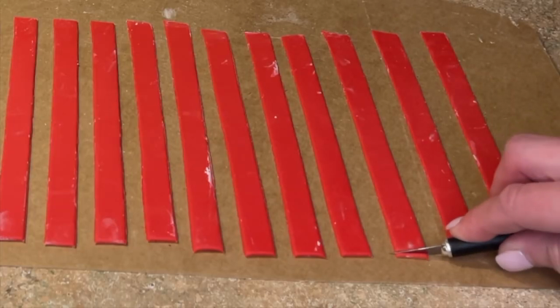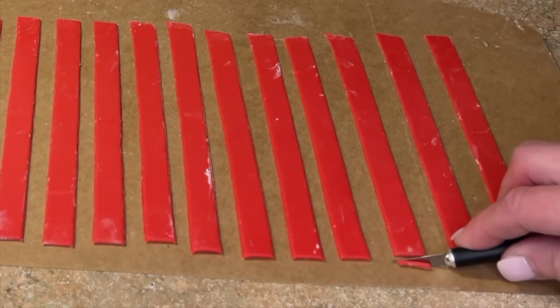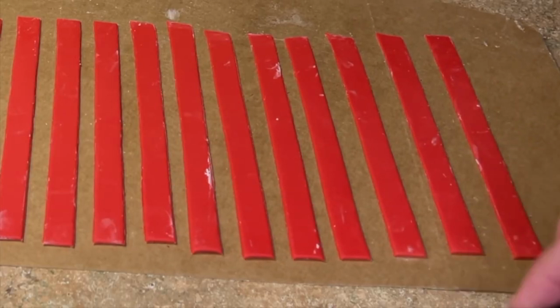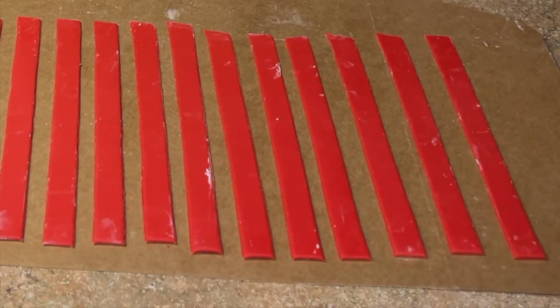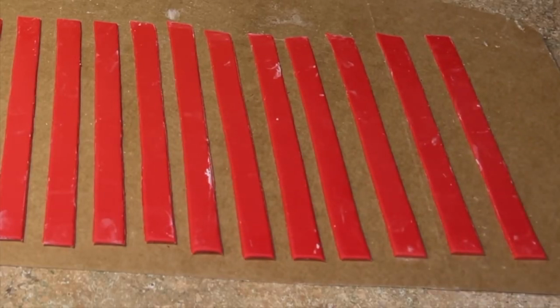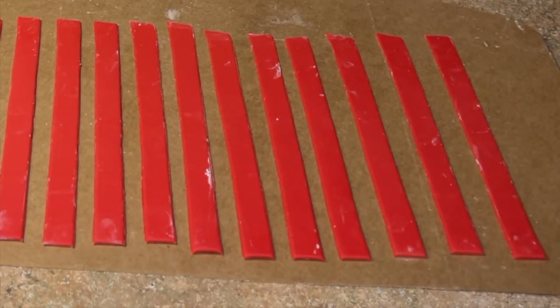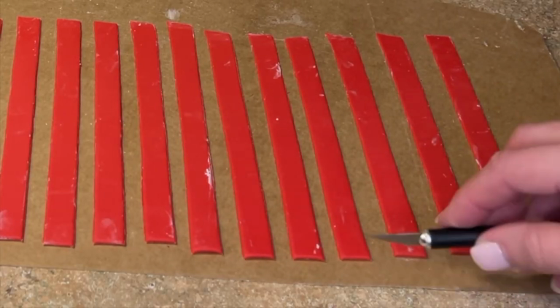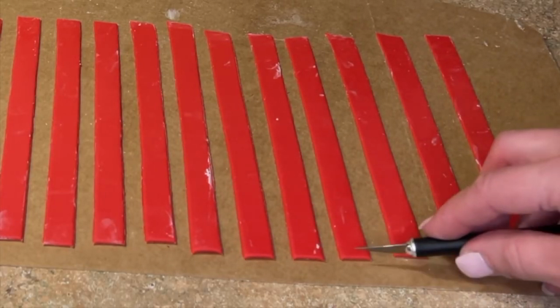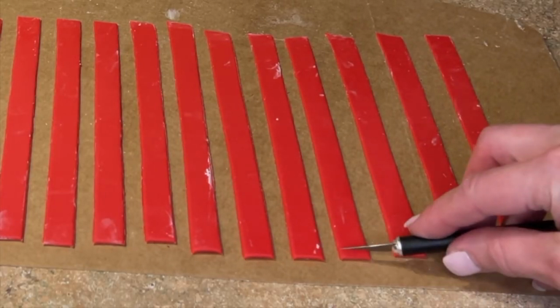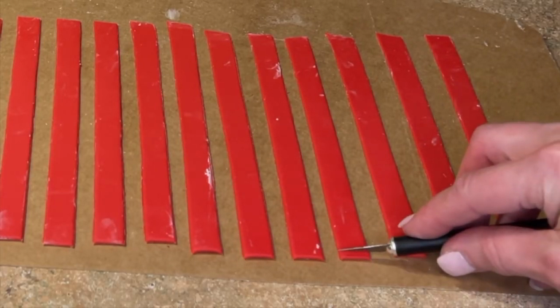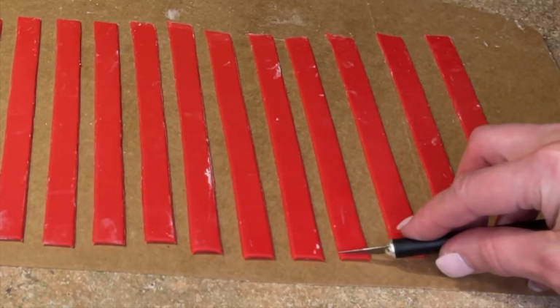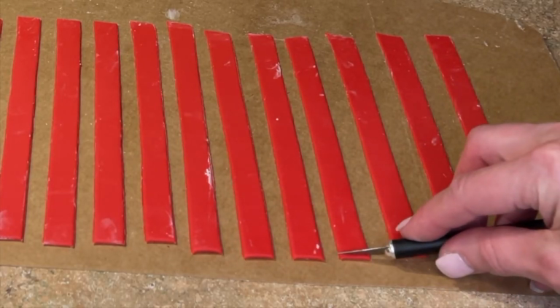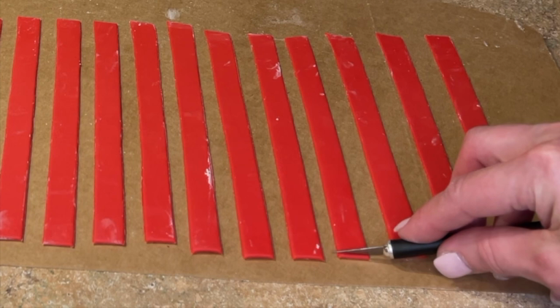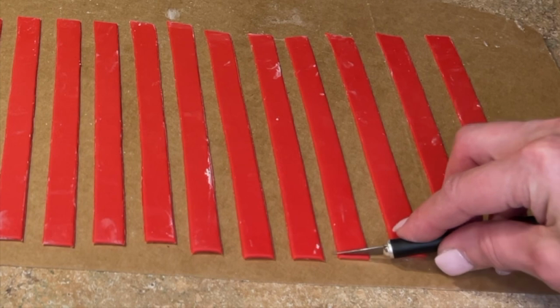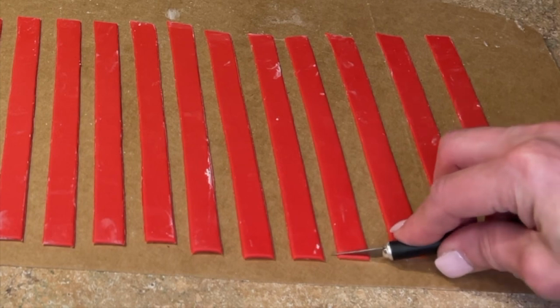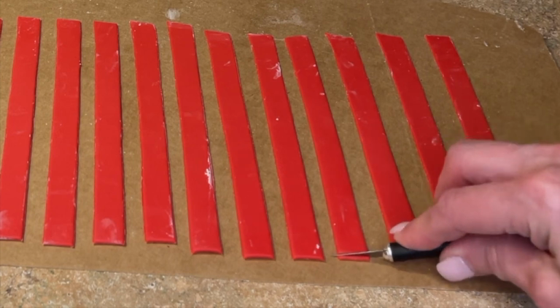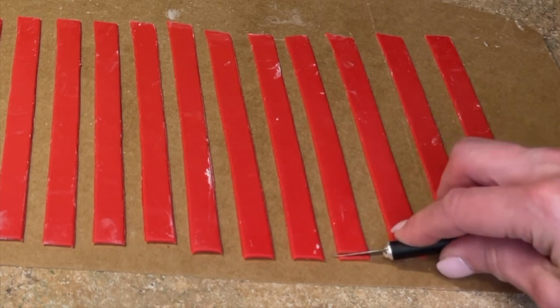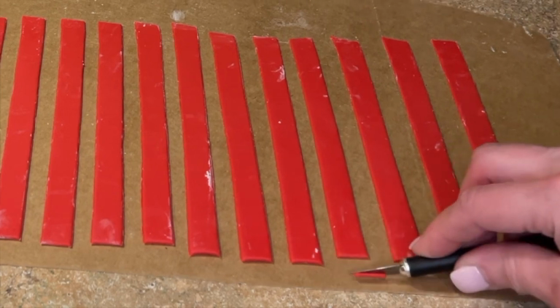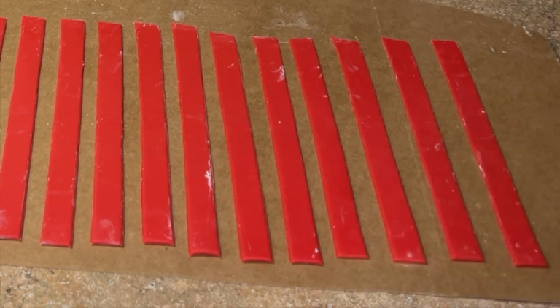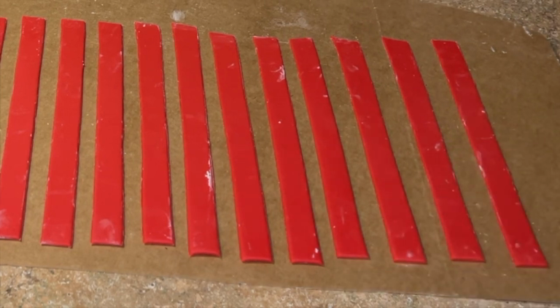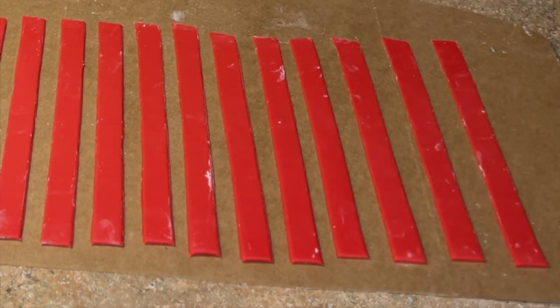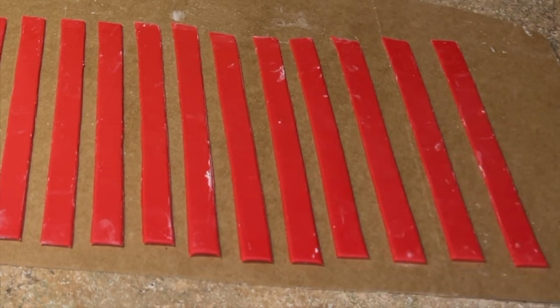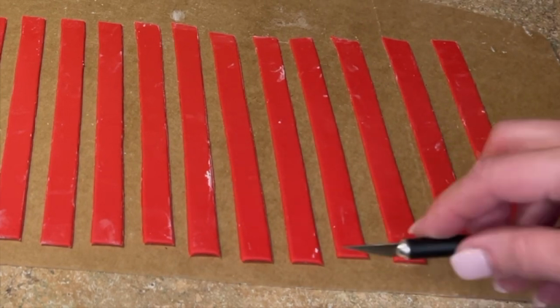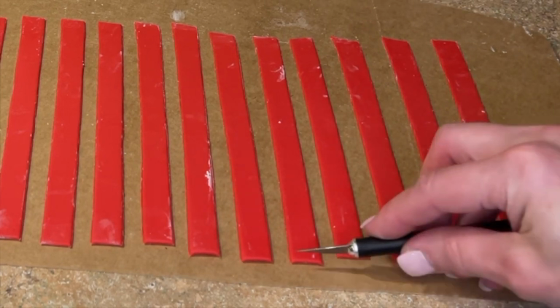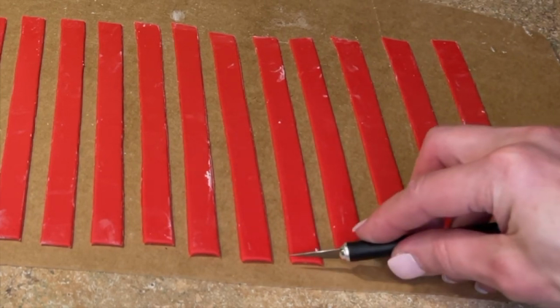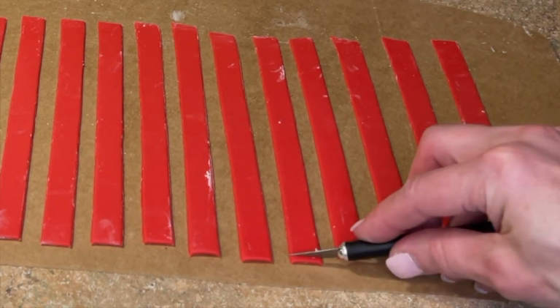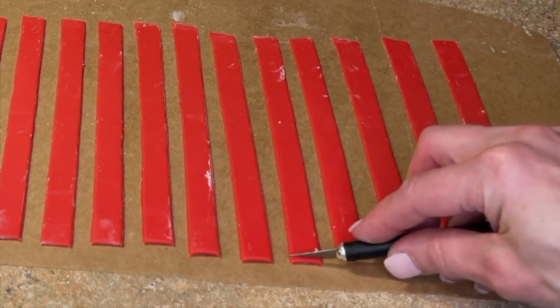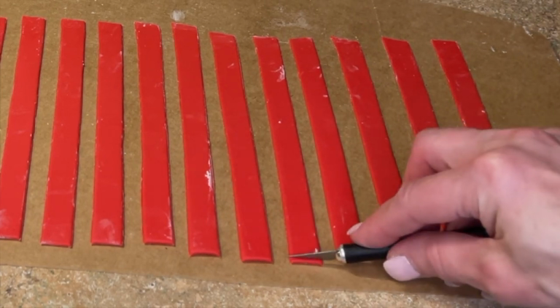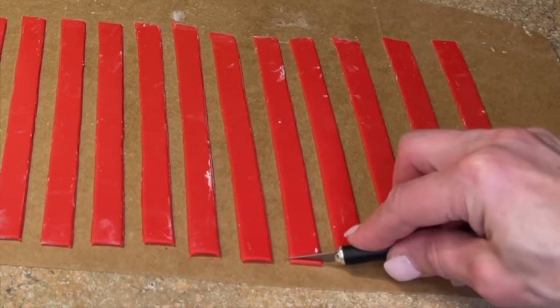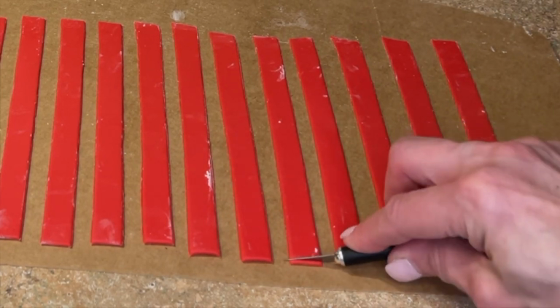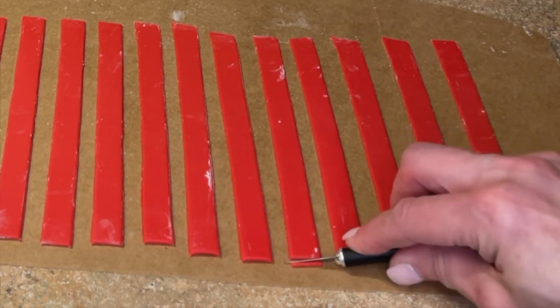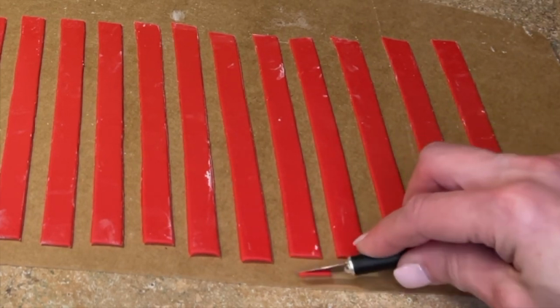Now I'm going to cut straight edges on the bottoms of all of the red and white stripes.